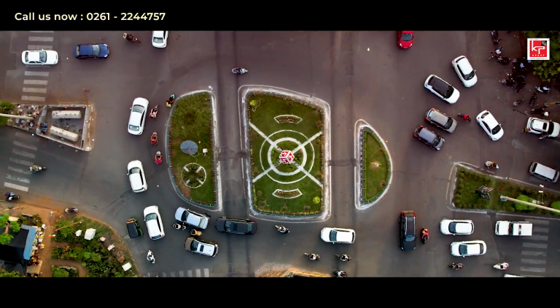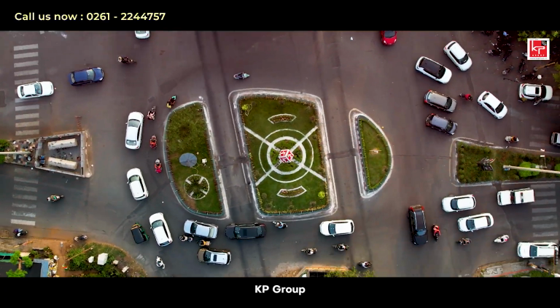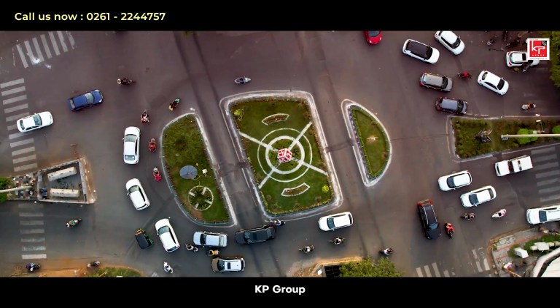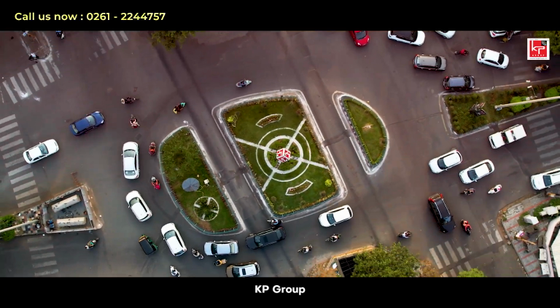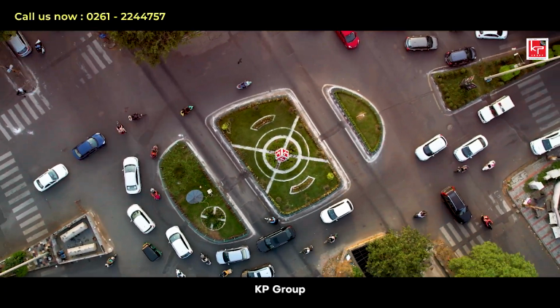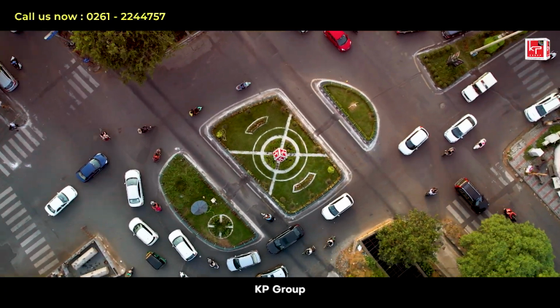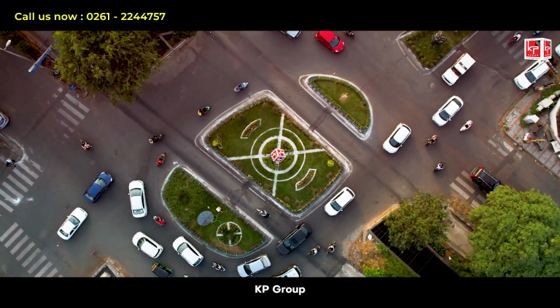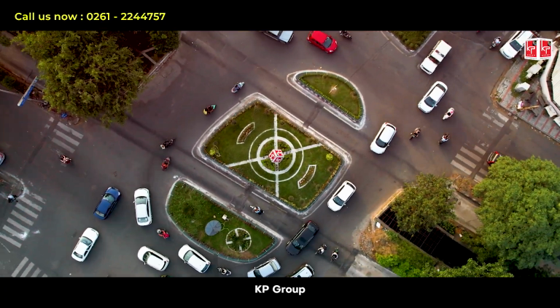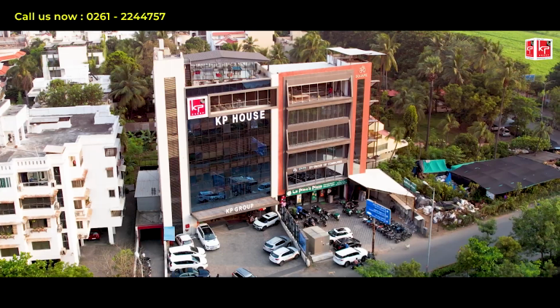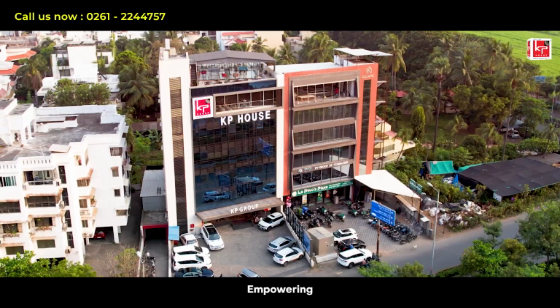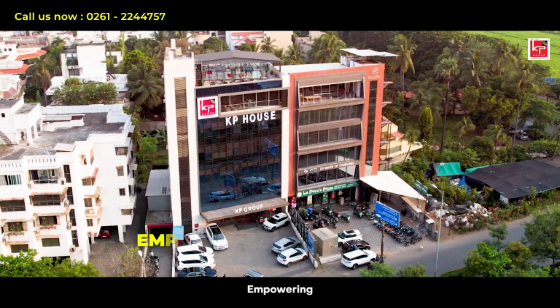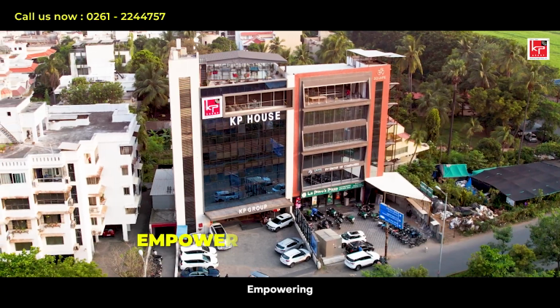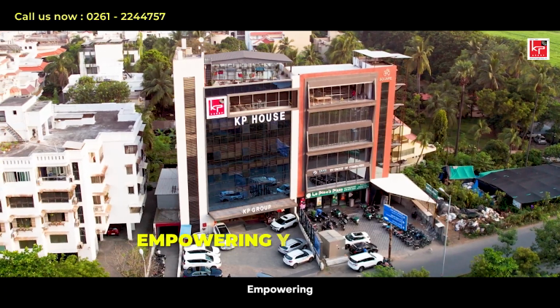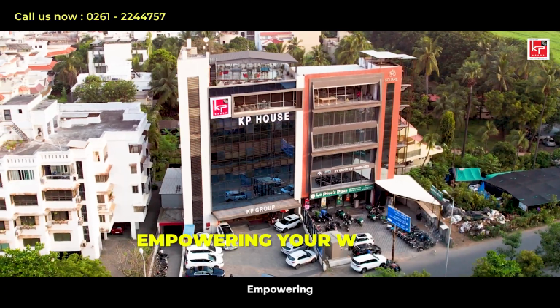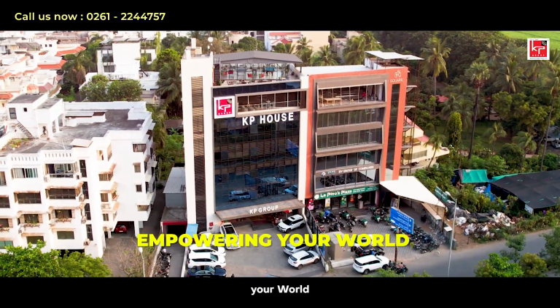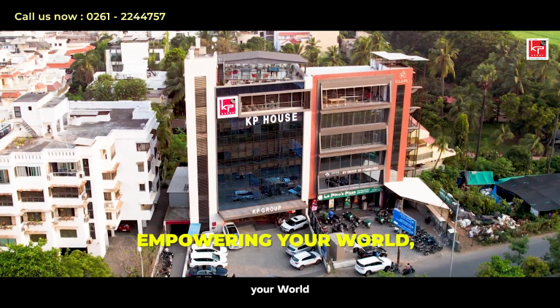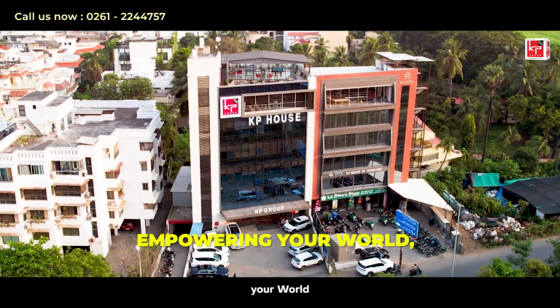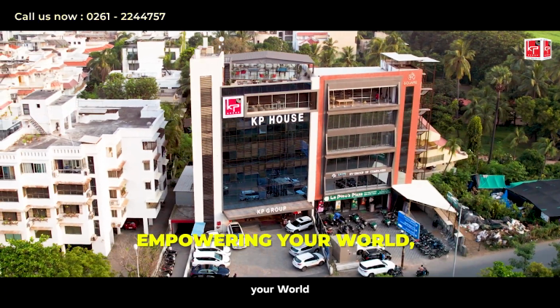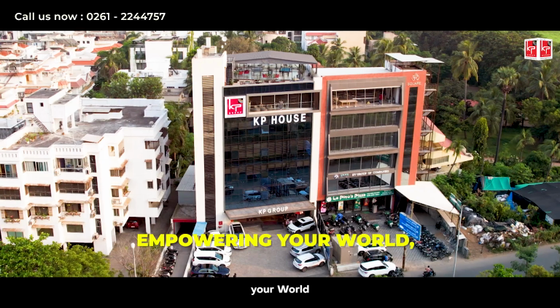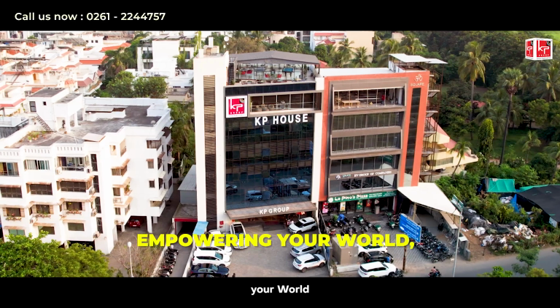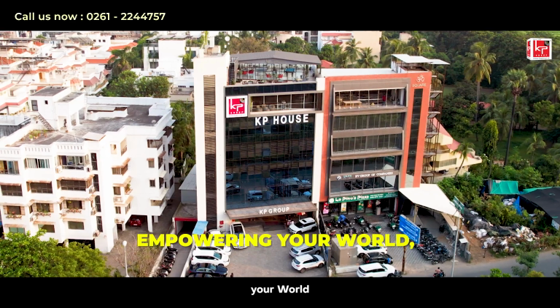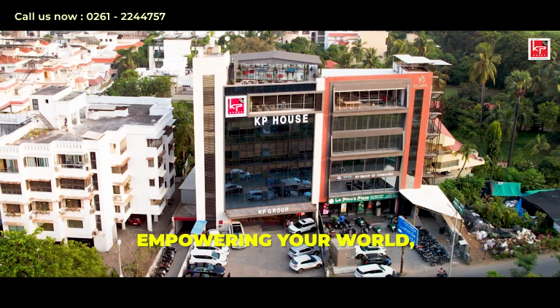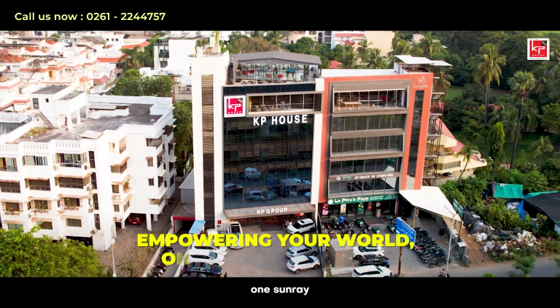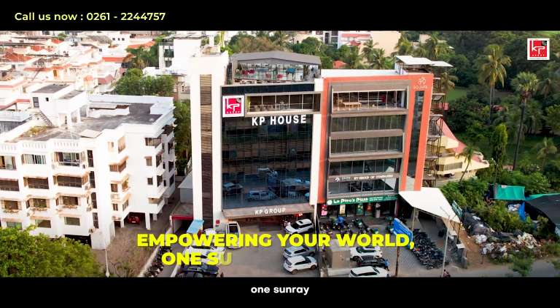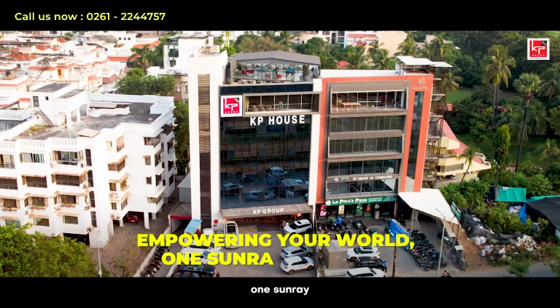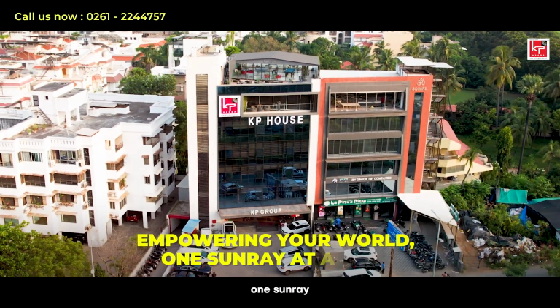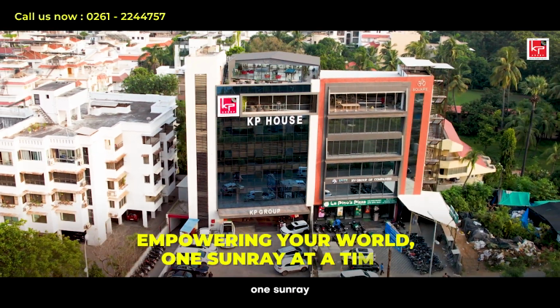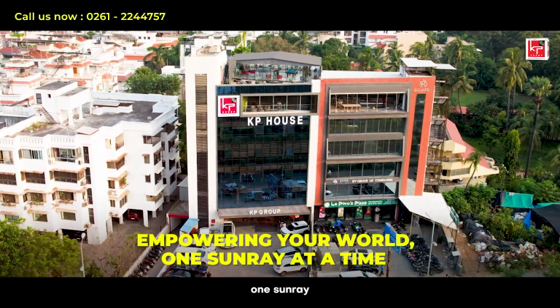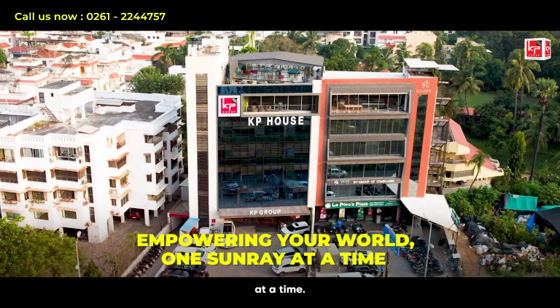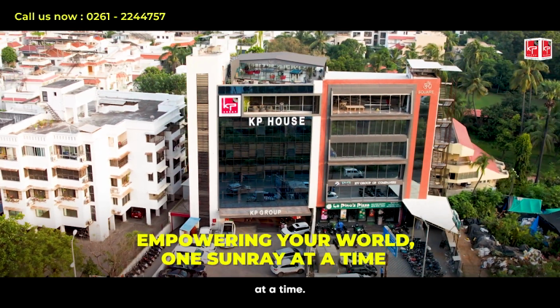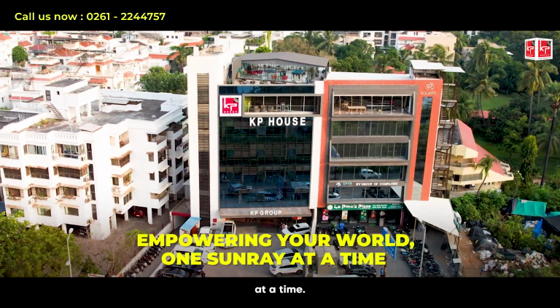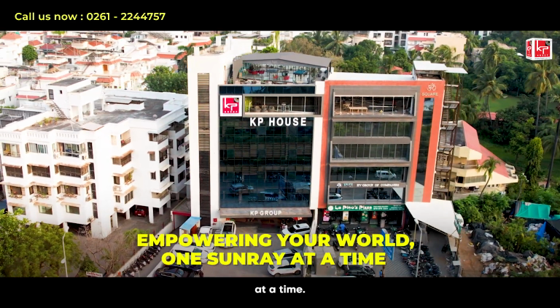KP Group — empowering your world, one sunray at a time.